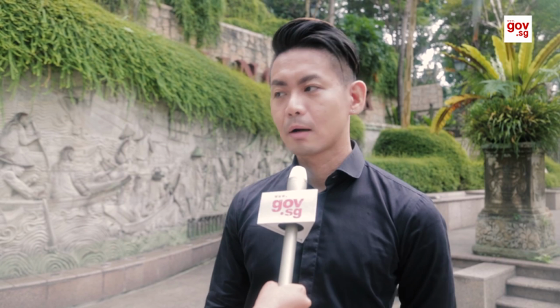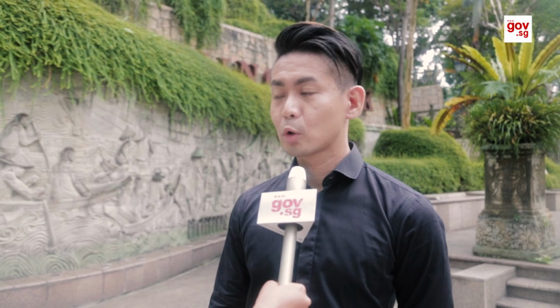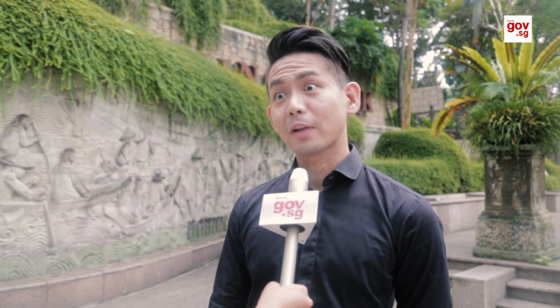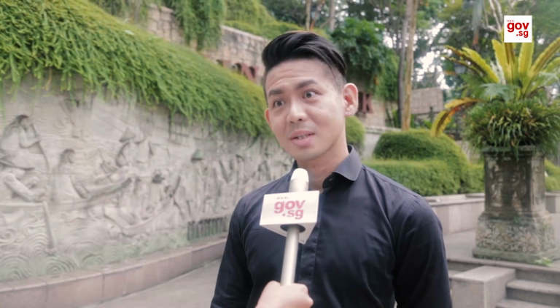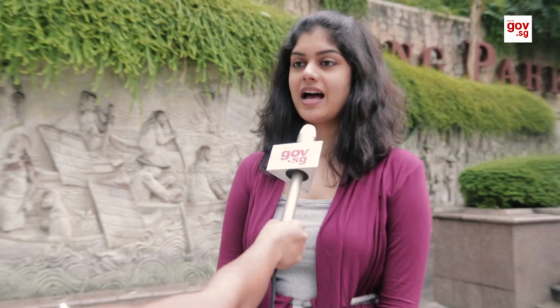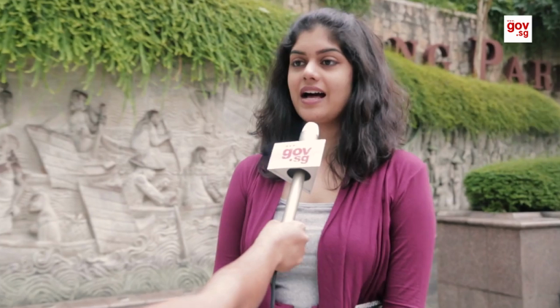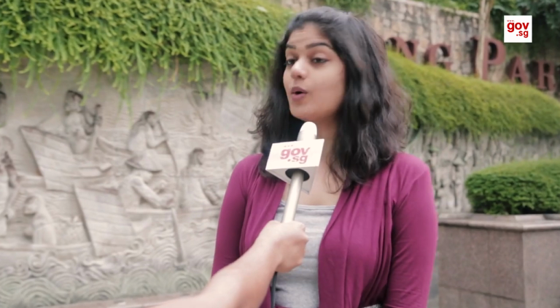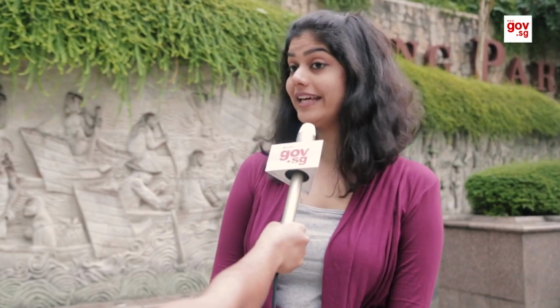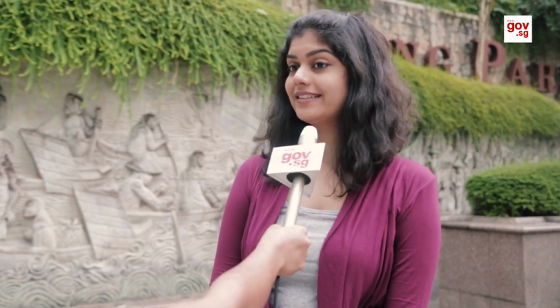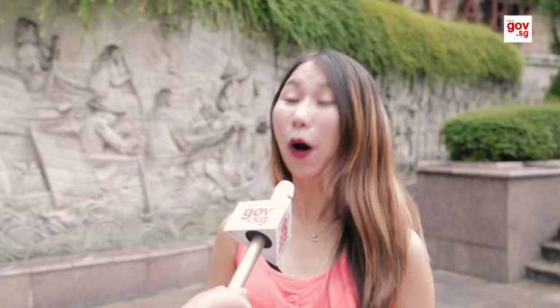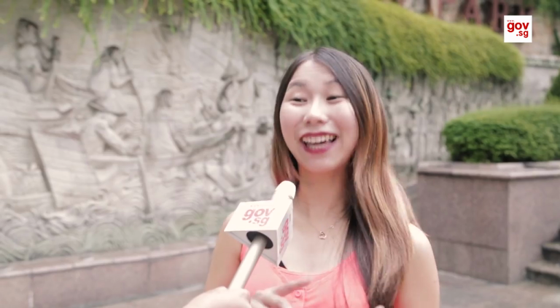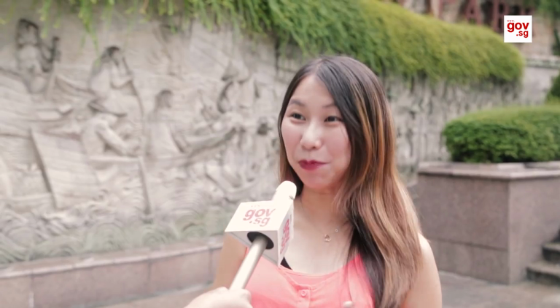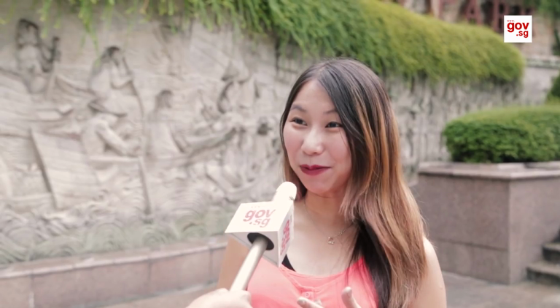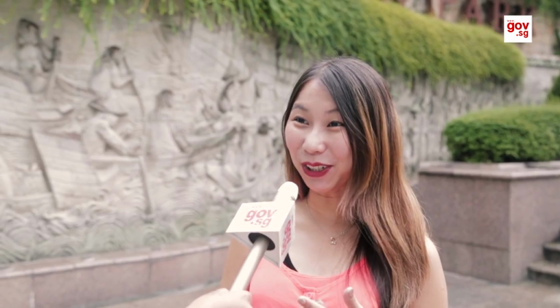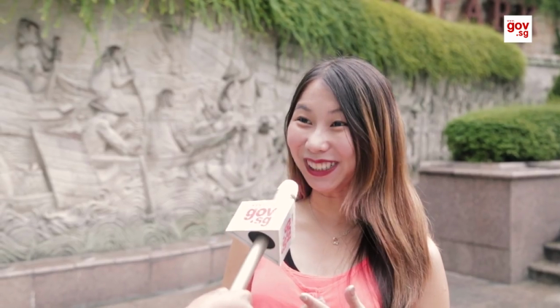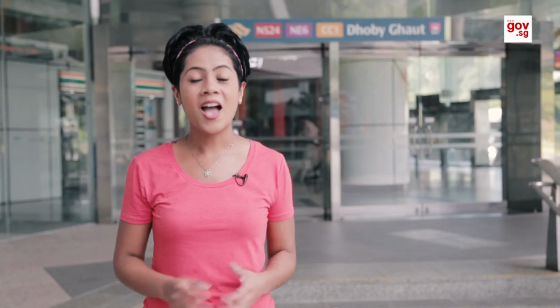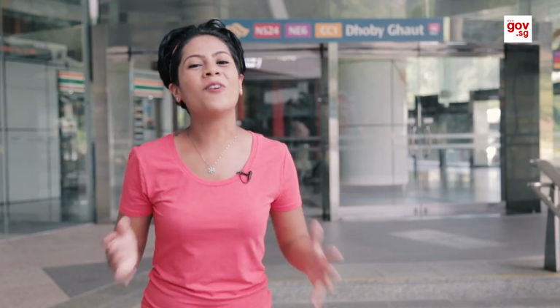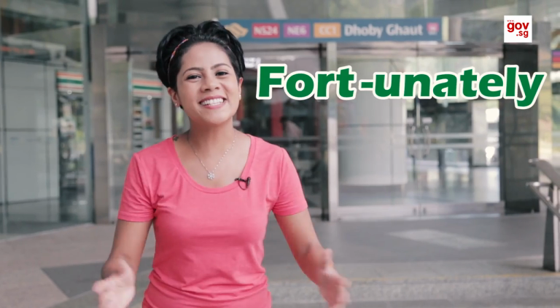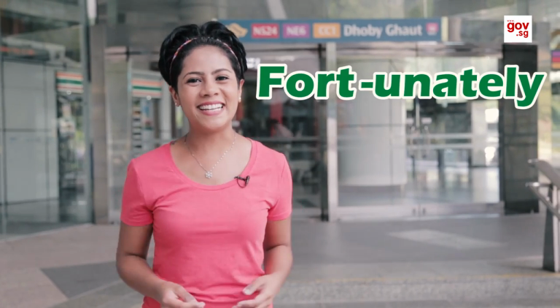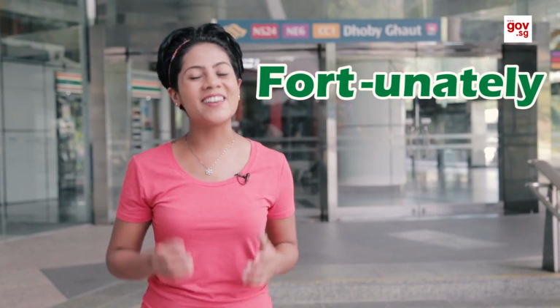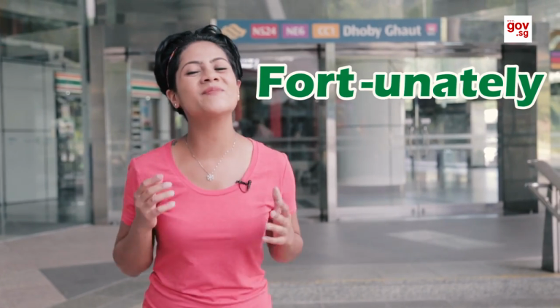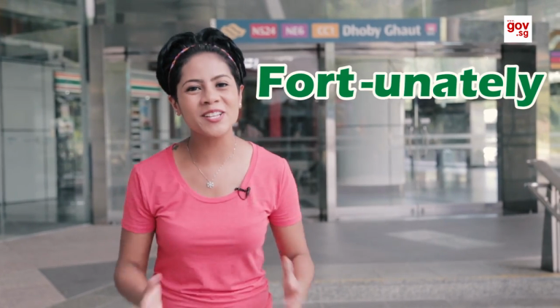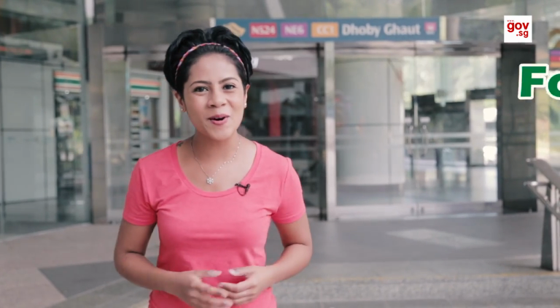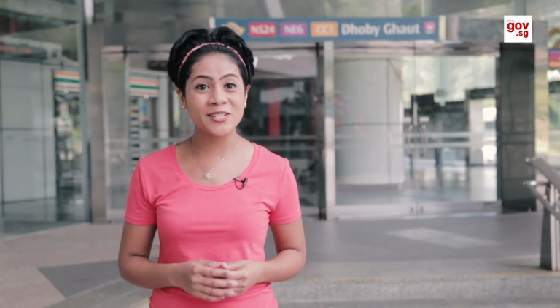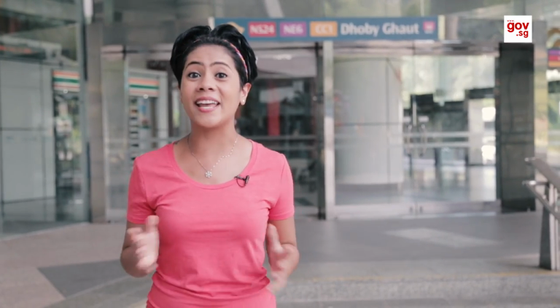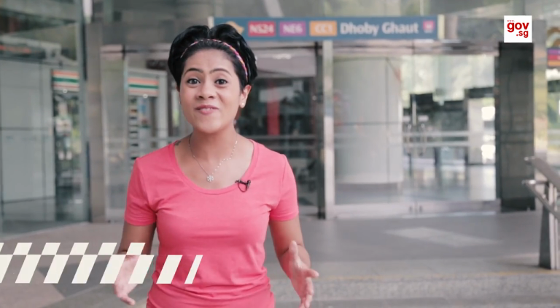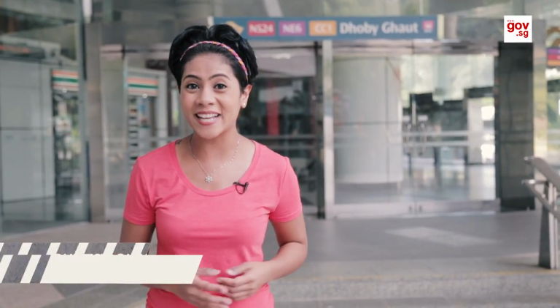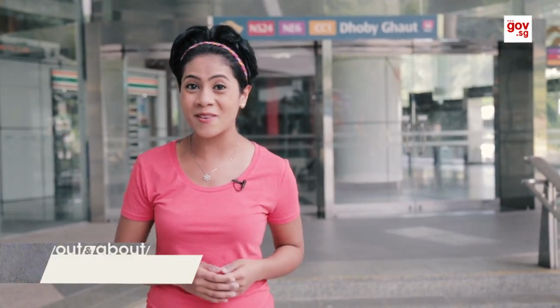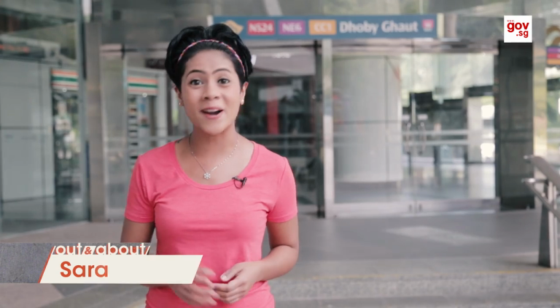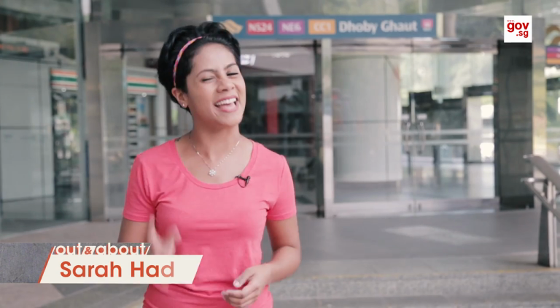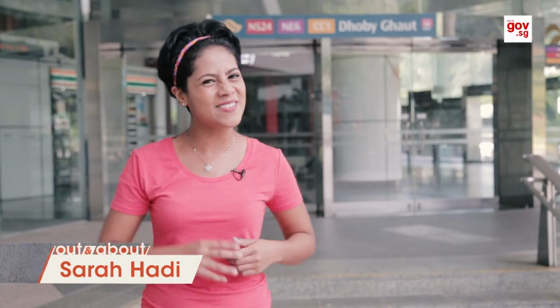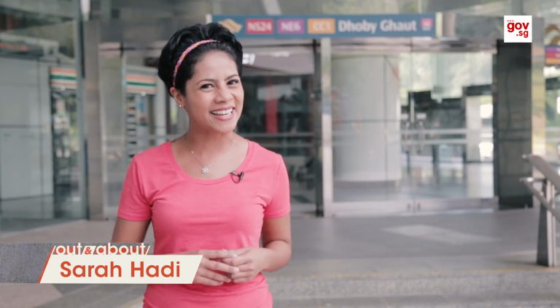Look at flowers. Go walking. Catch Pokémon. Fortunately, there's much more to do in Fort Canning Park than you think.